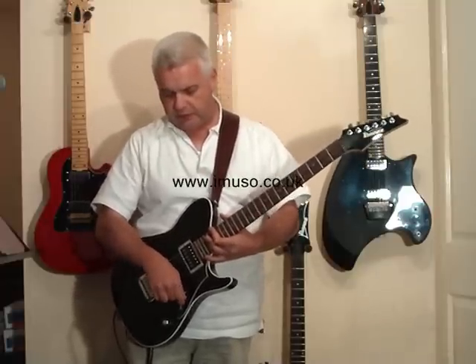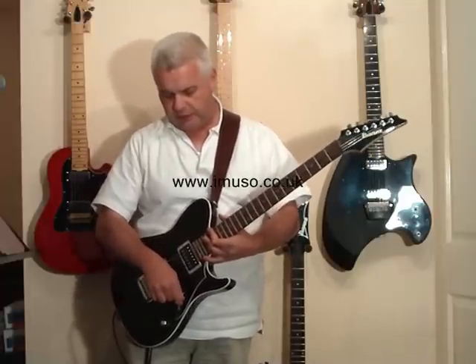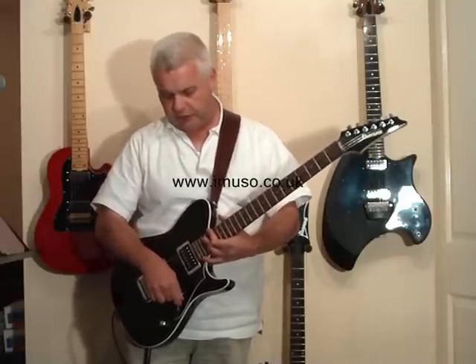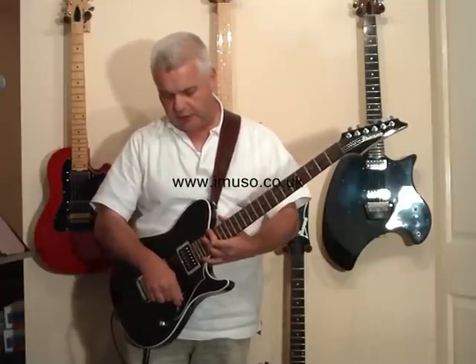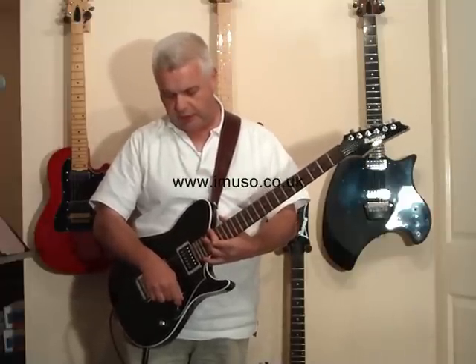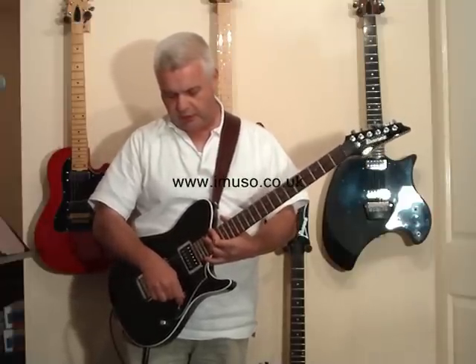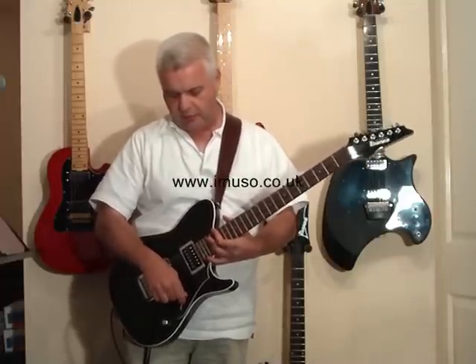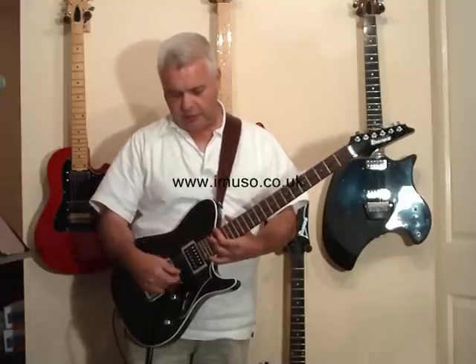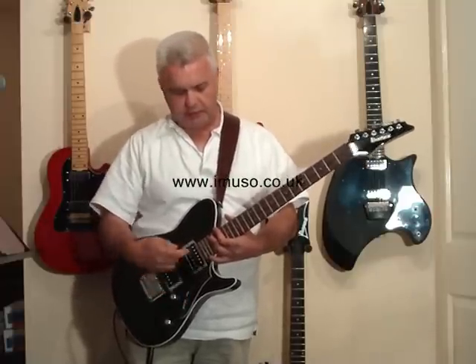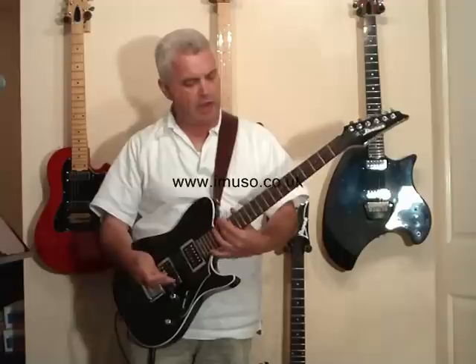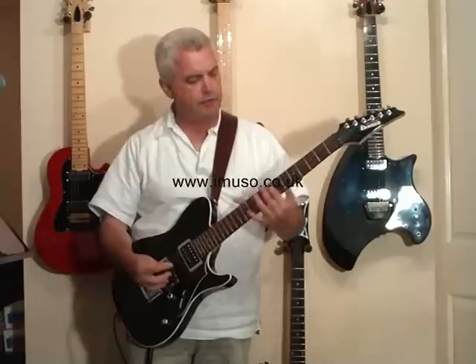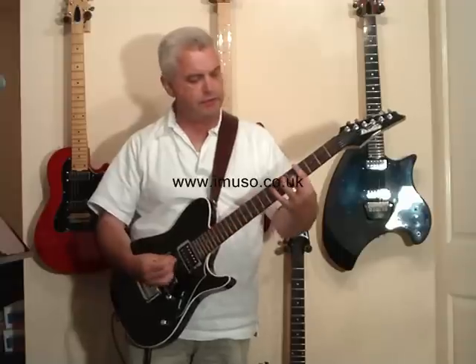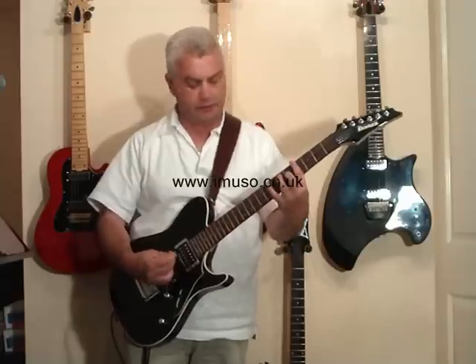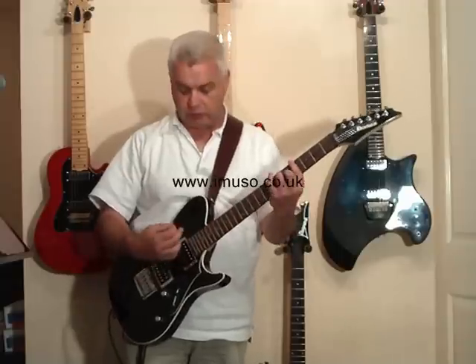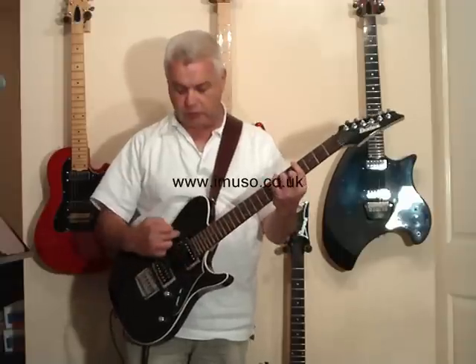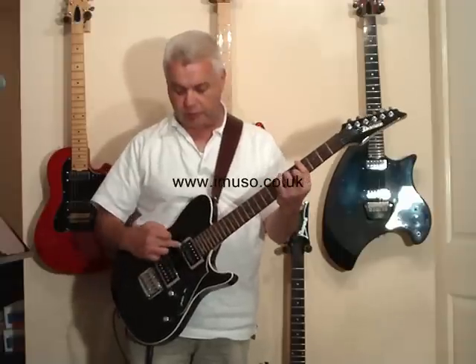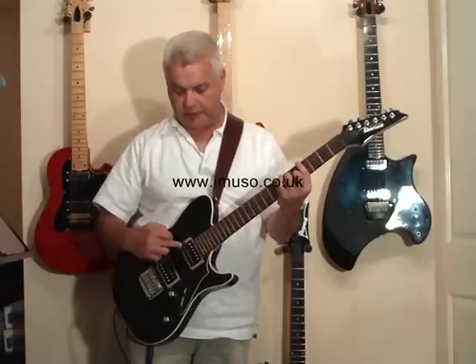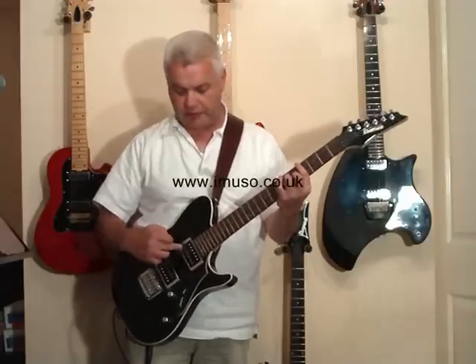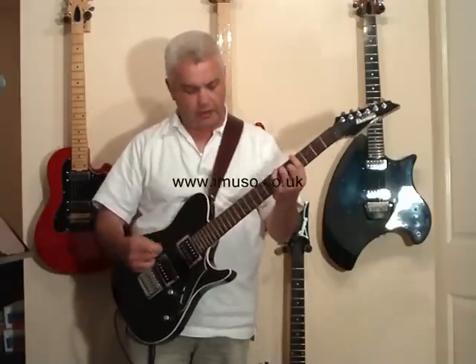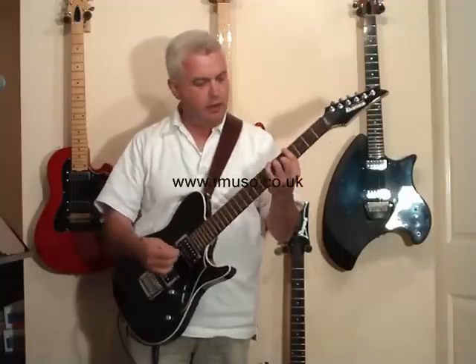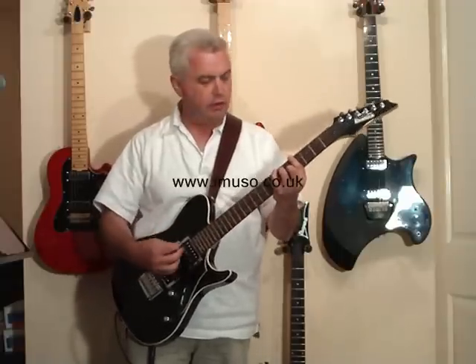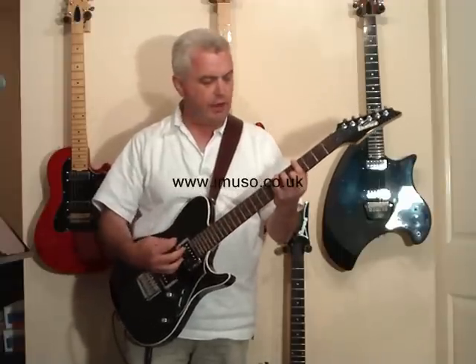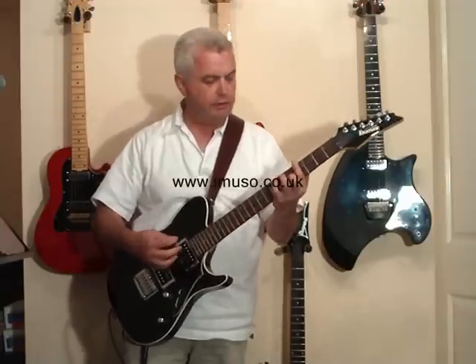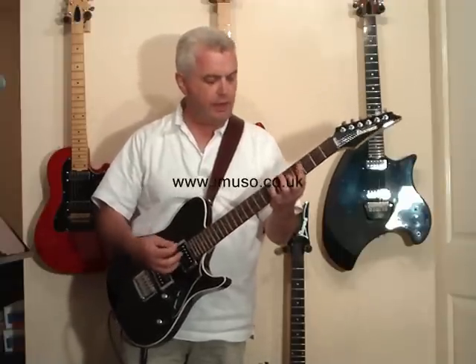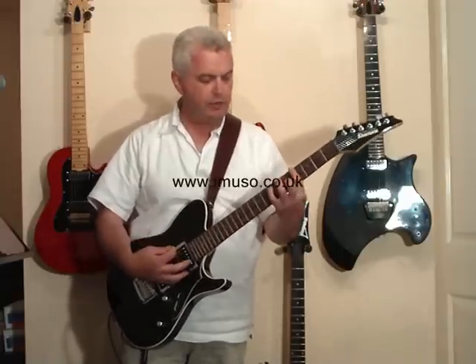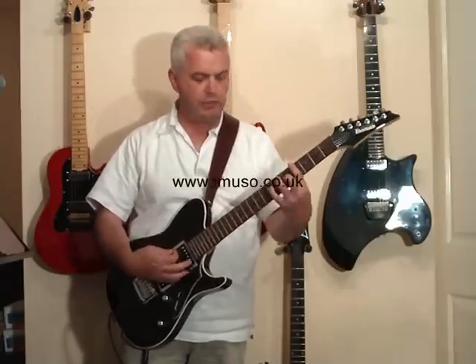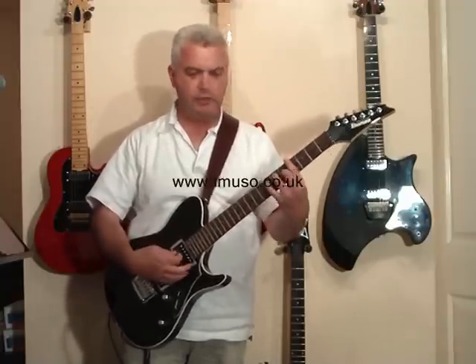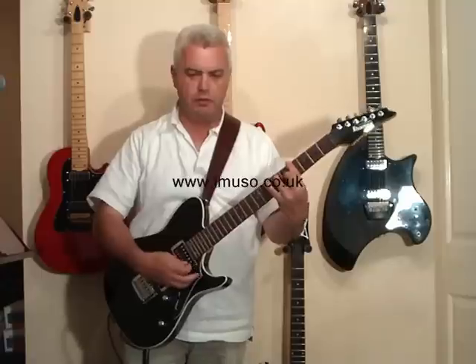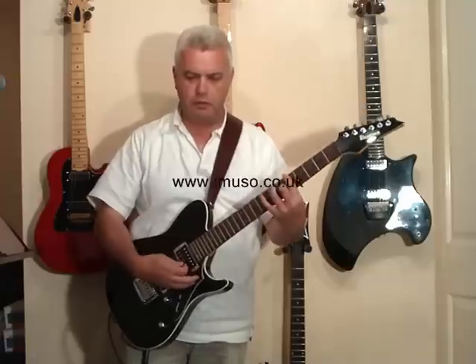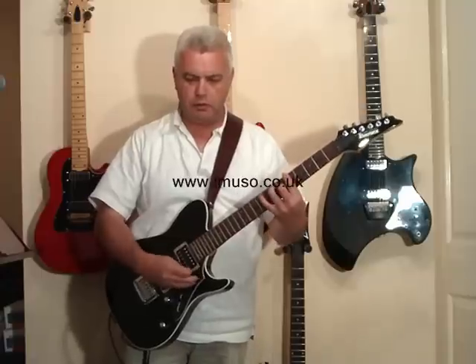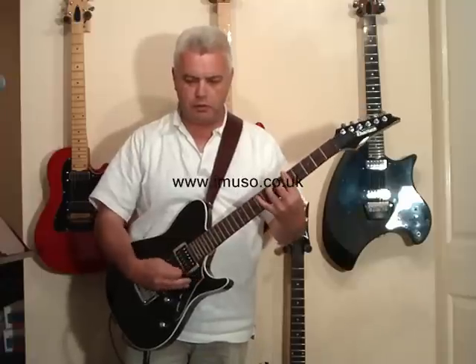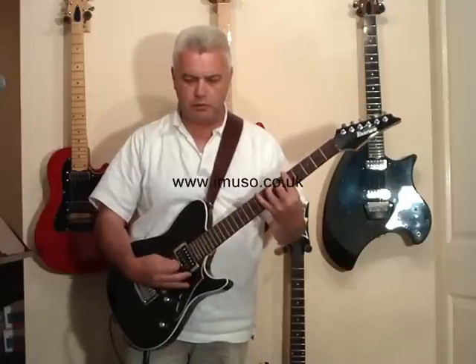So let's try the humbucker tap. This is a single coil operating here on that tapped humbucker.